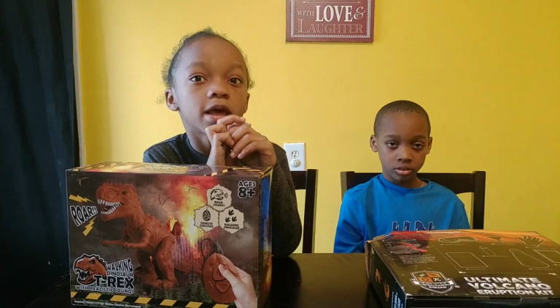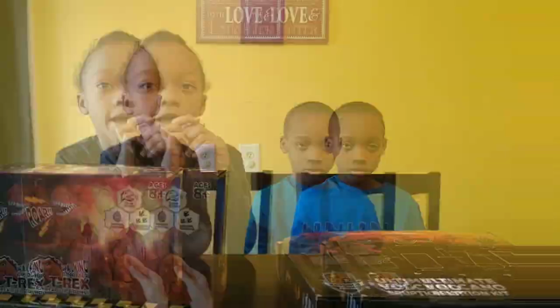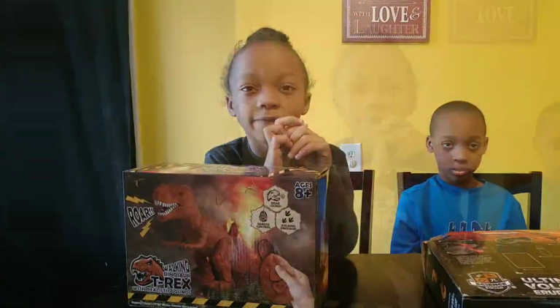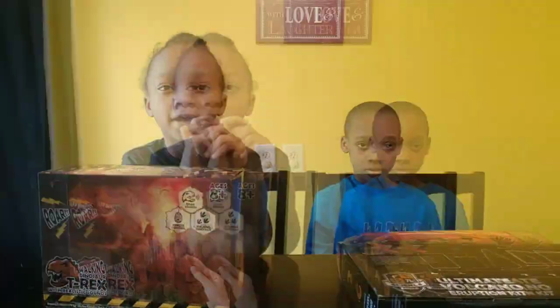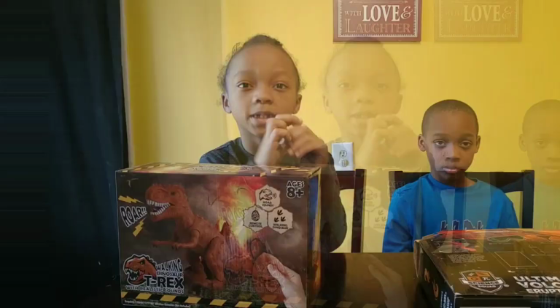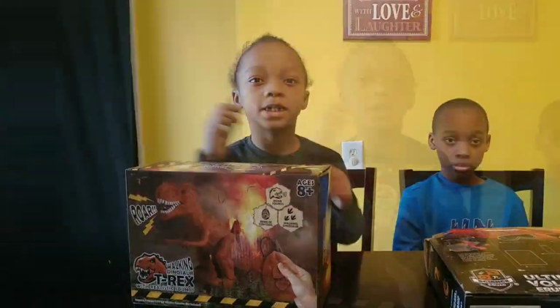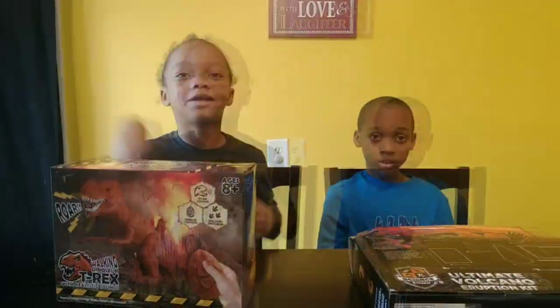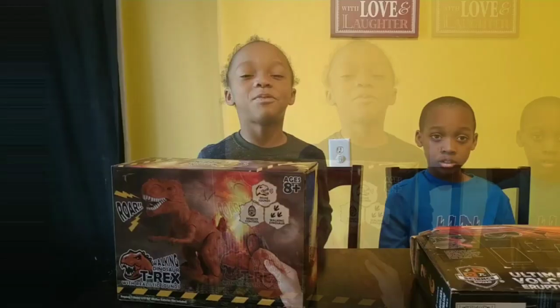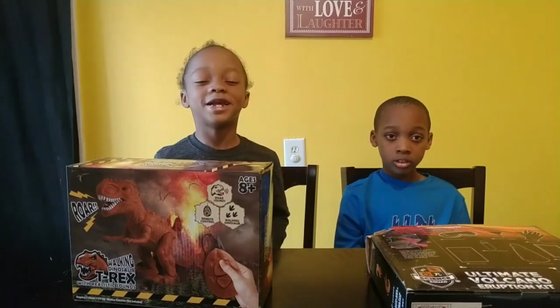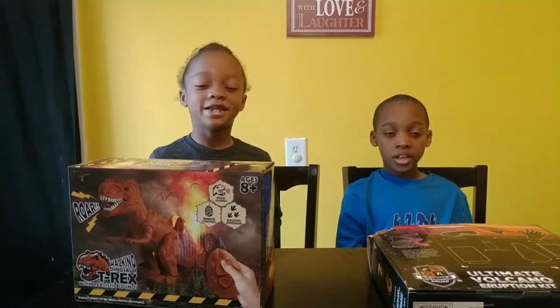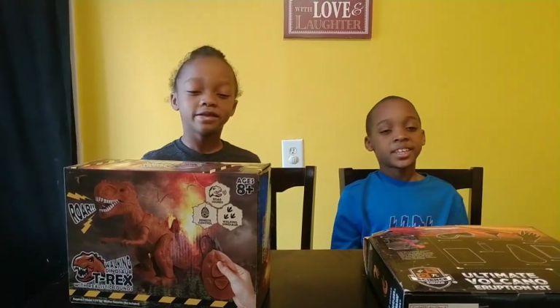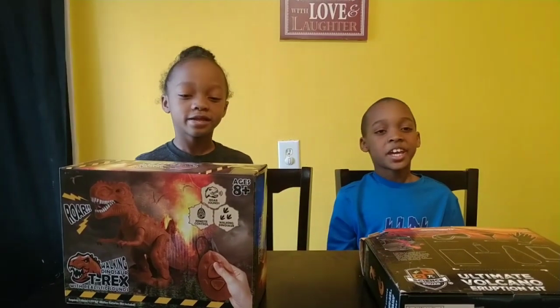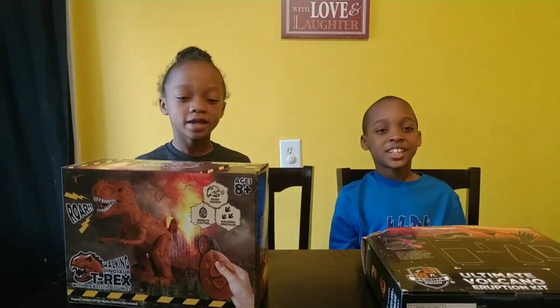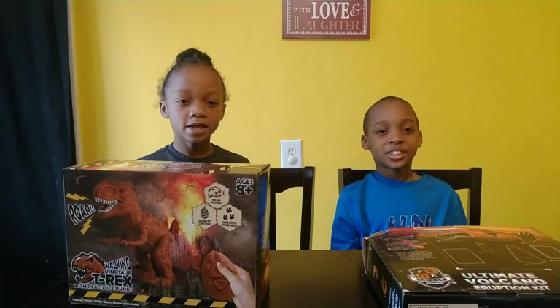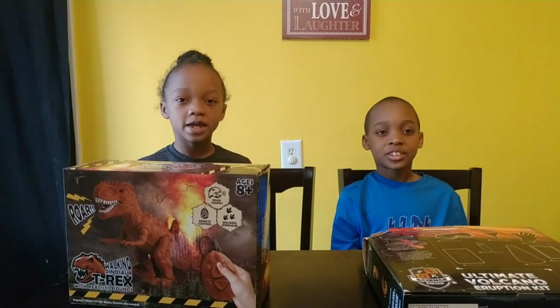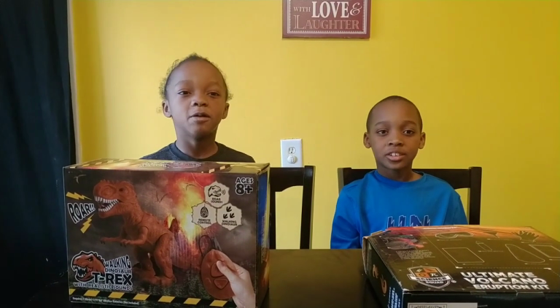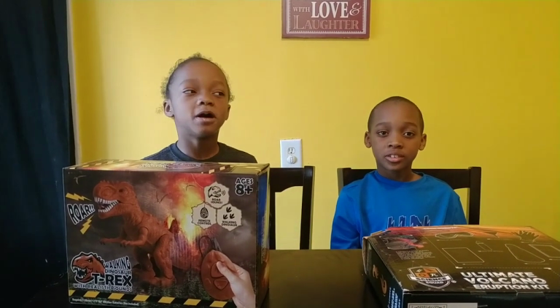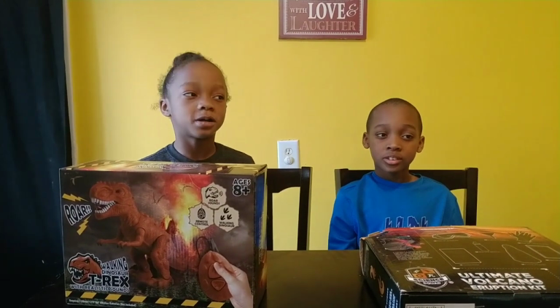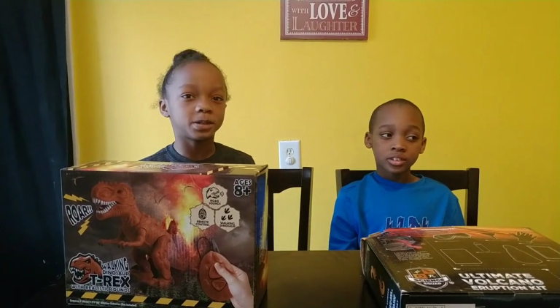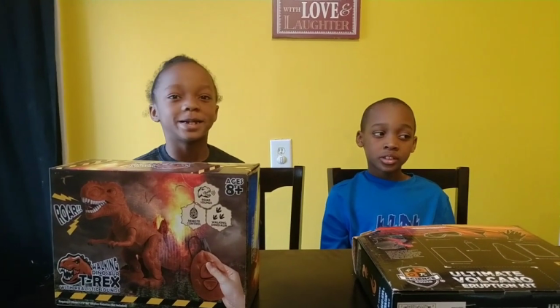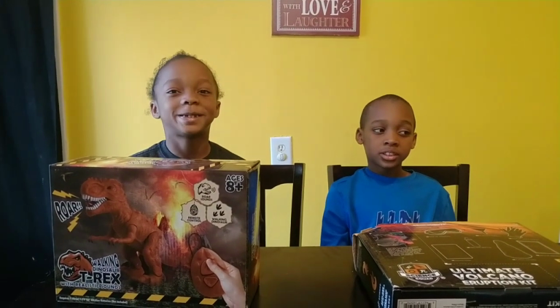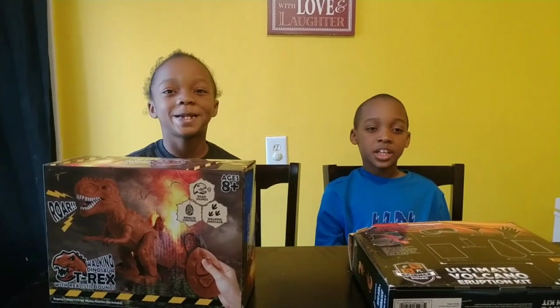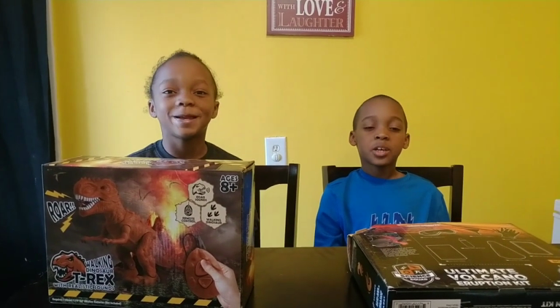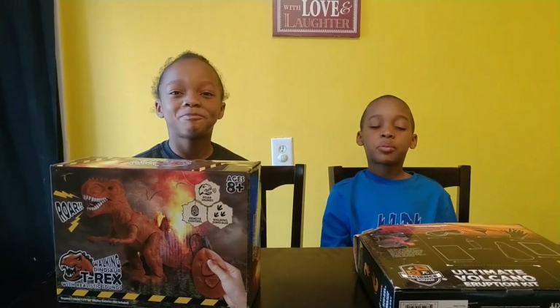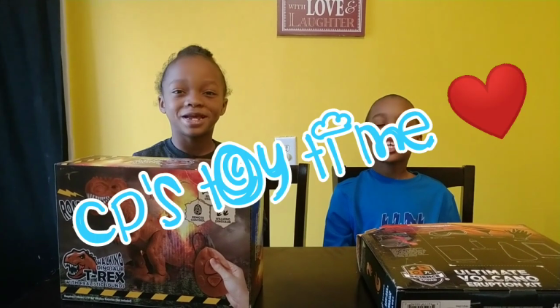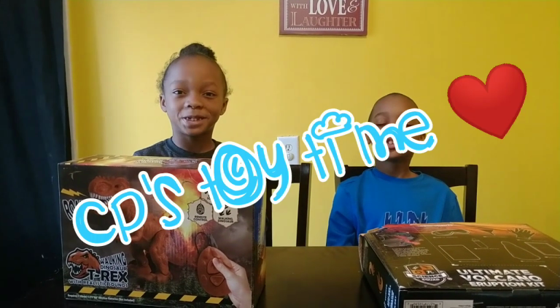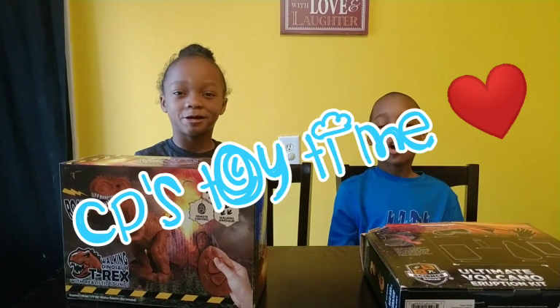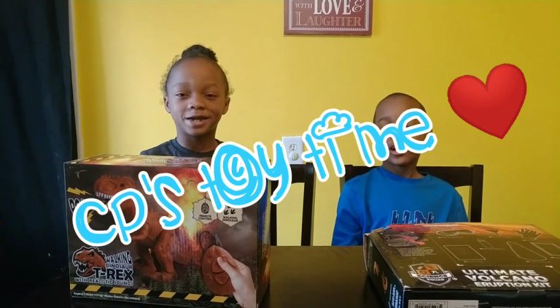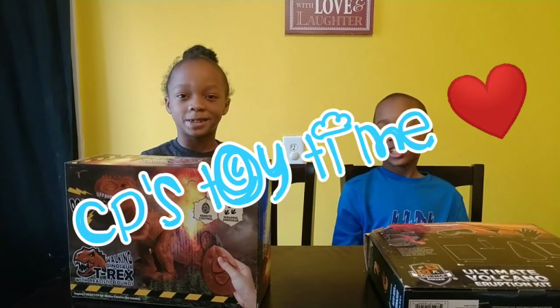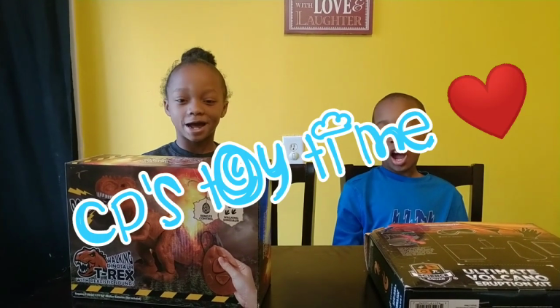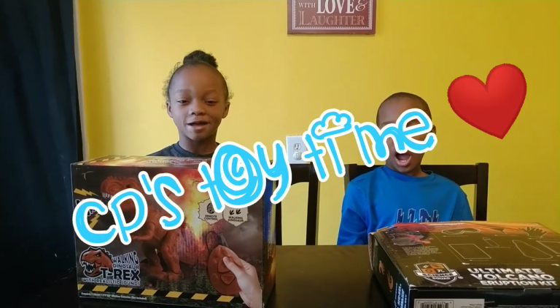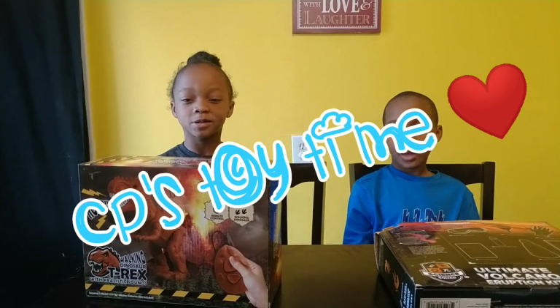Hey friends, it's Peyton, it's Hayden, and welcome to the CP Toy Time.